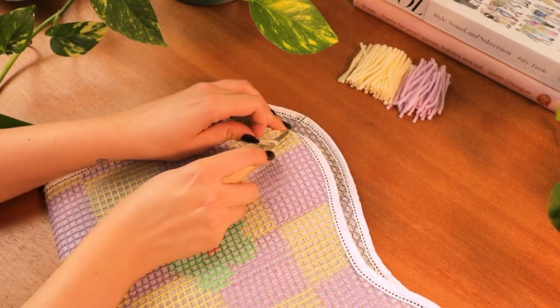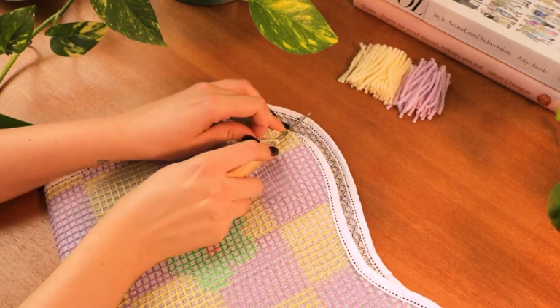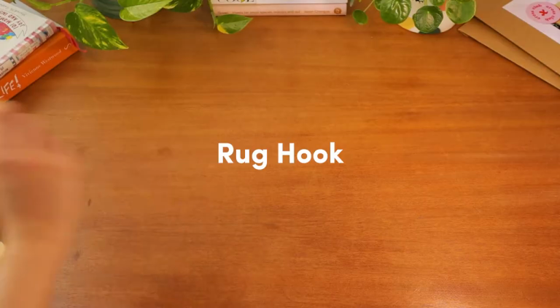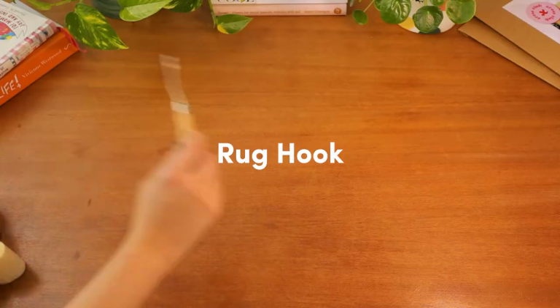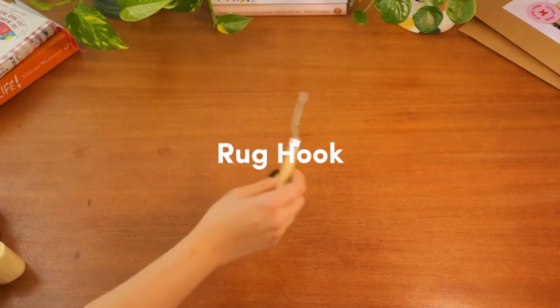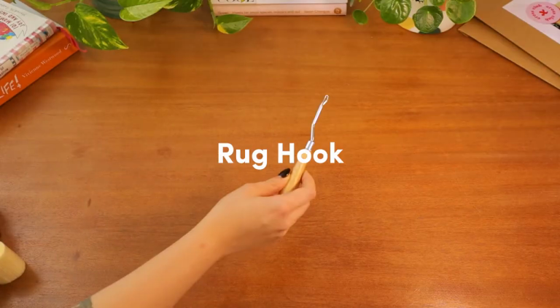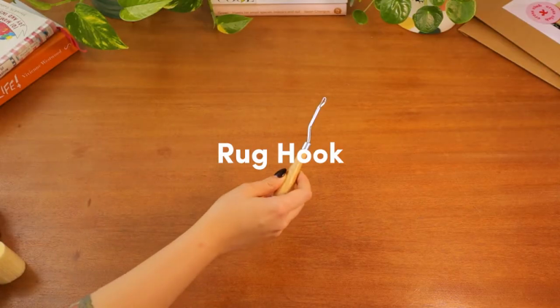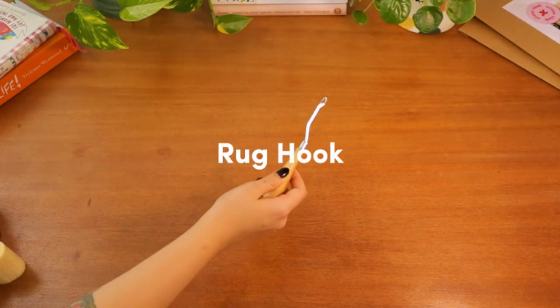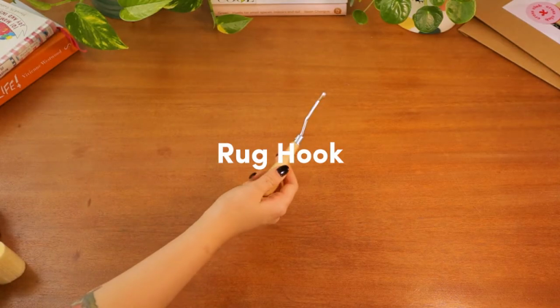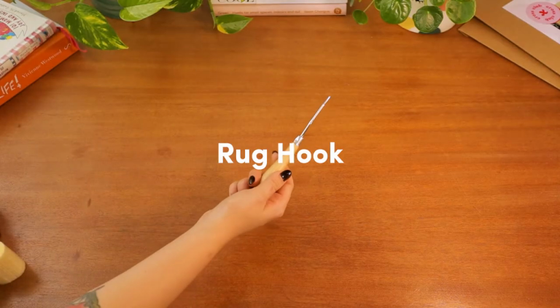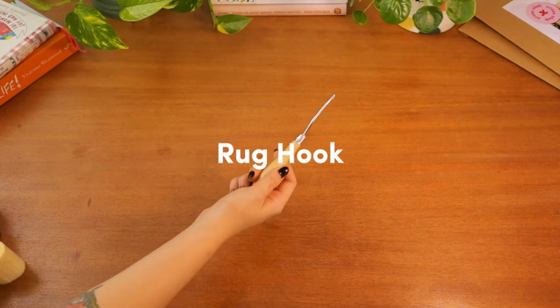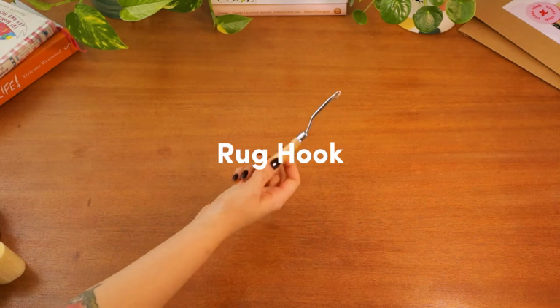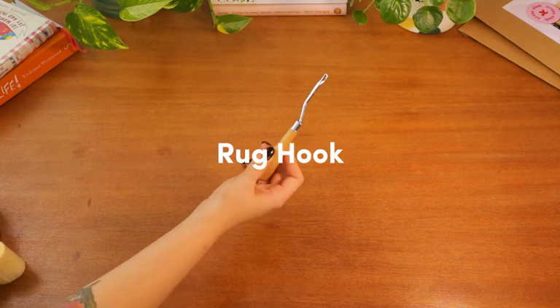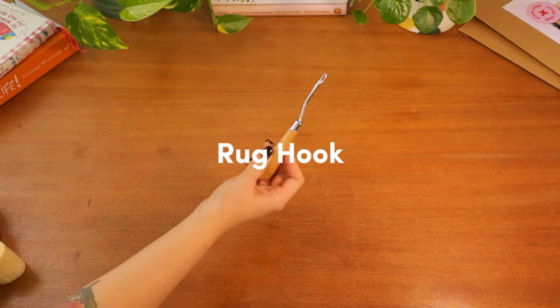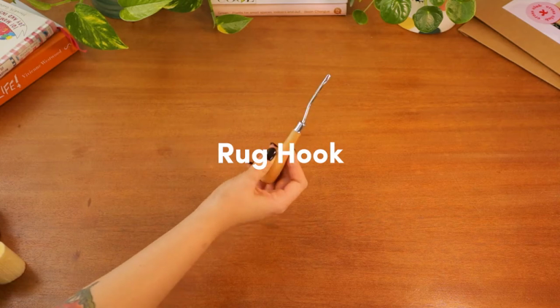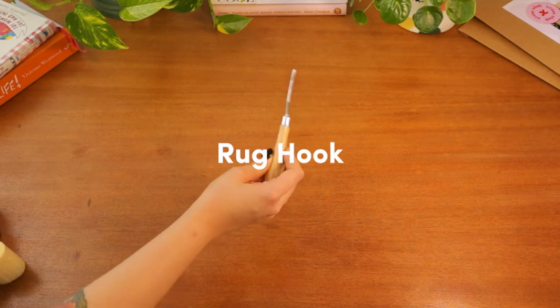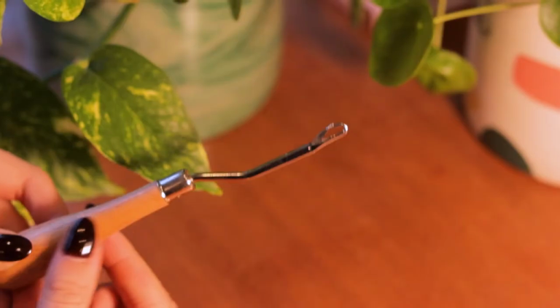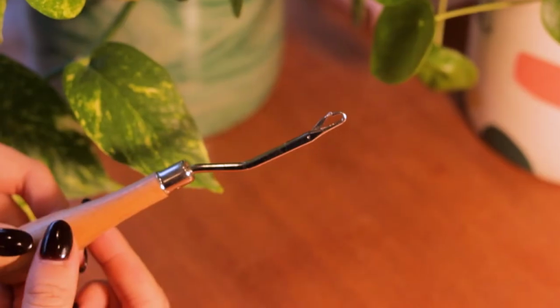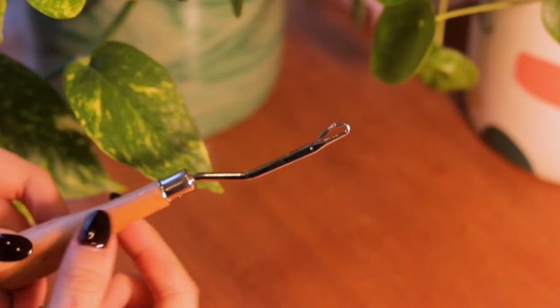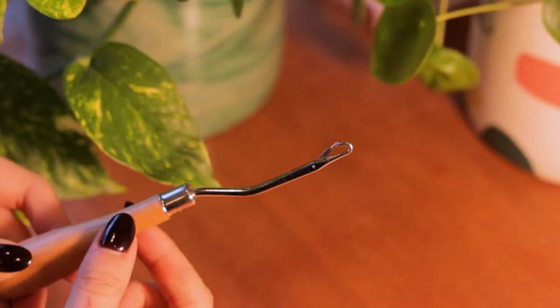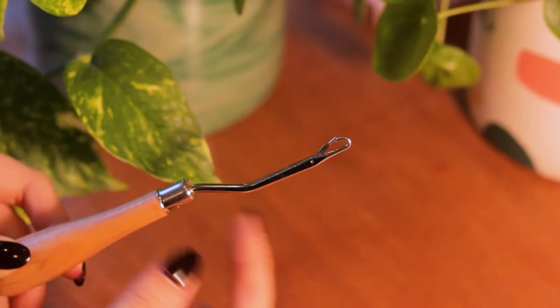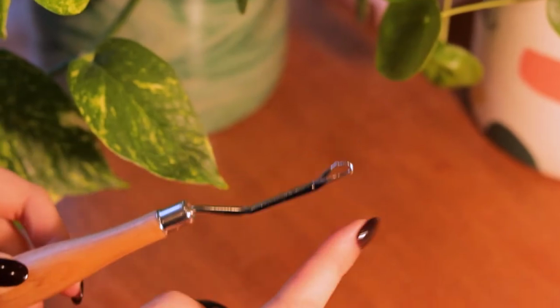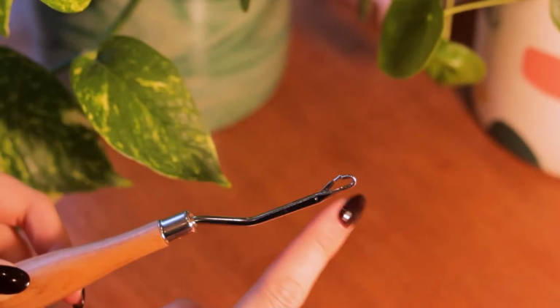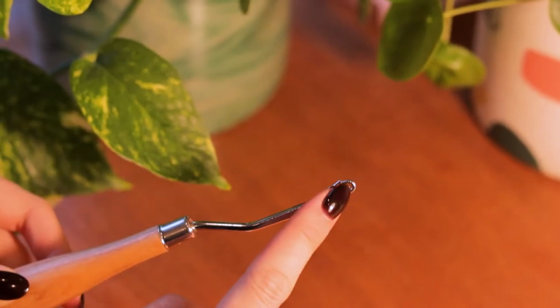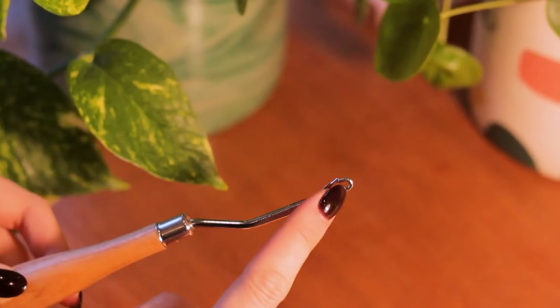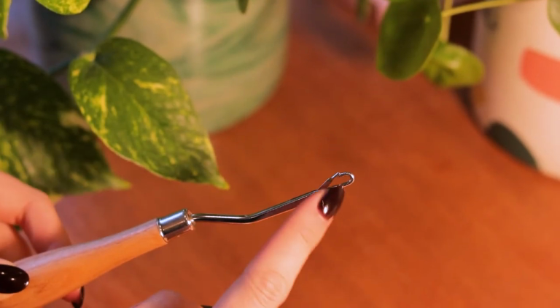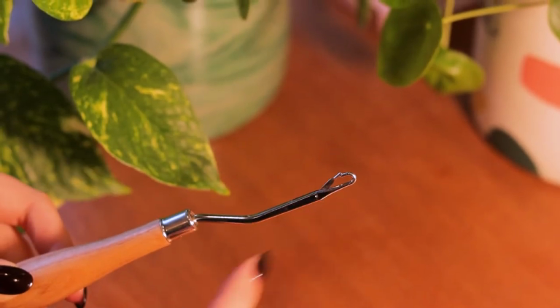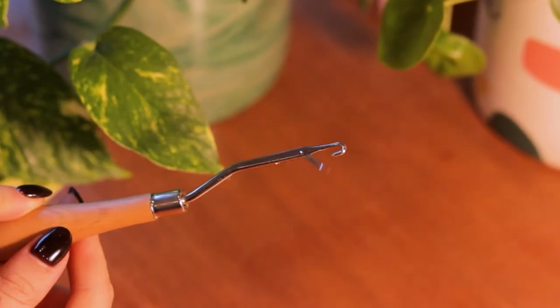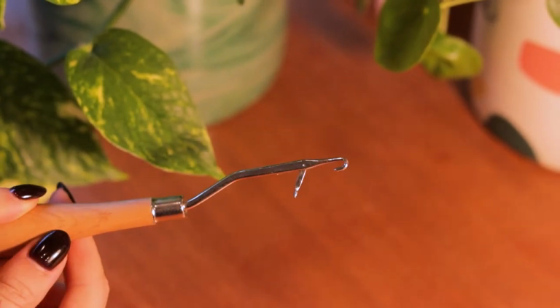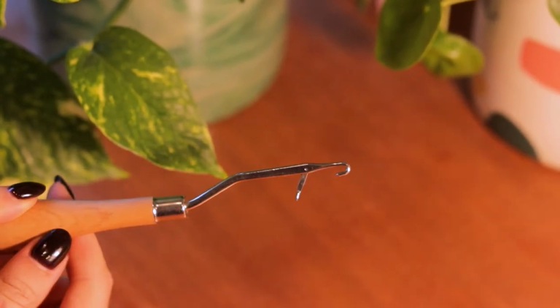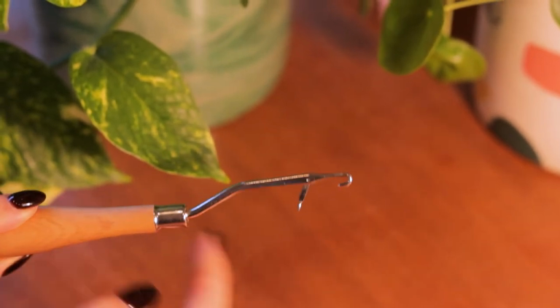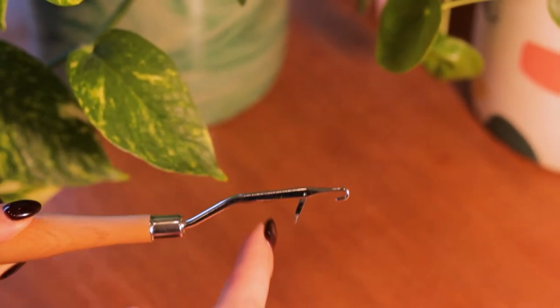You get a rug hooking tool to help you make the knots. This tool is wooden with a hook and has a loose latch at the bottom.